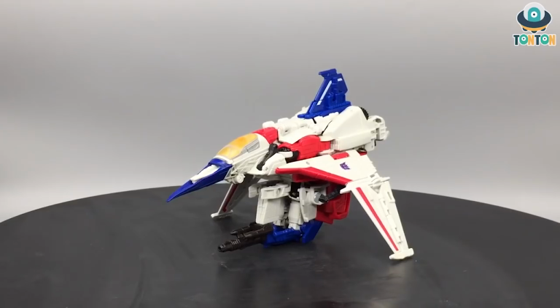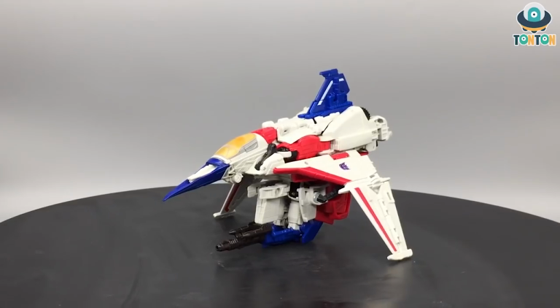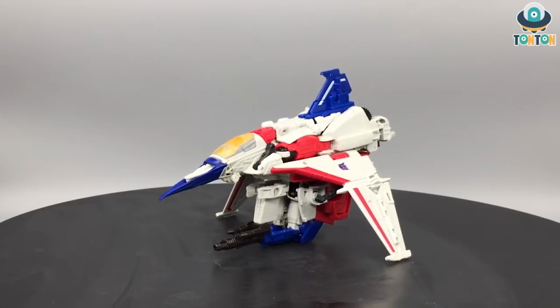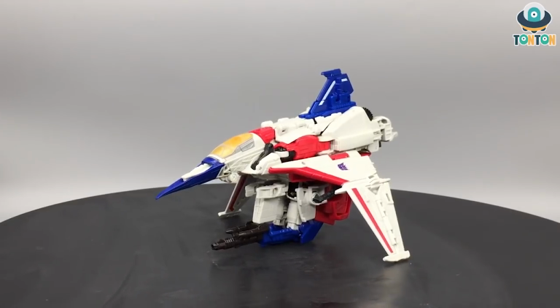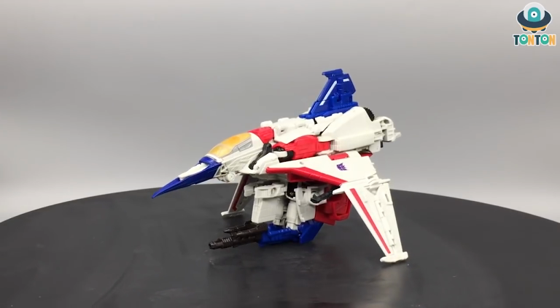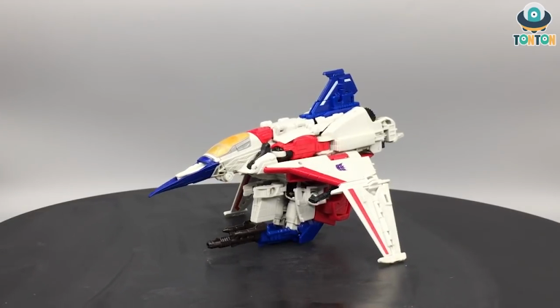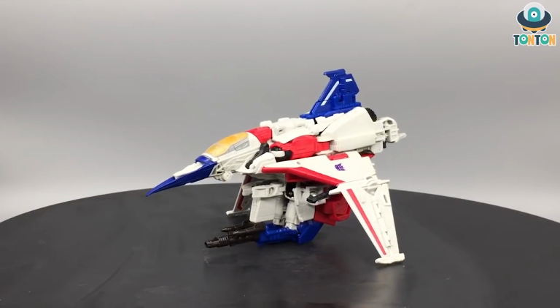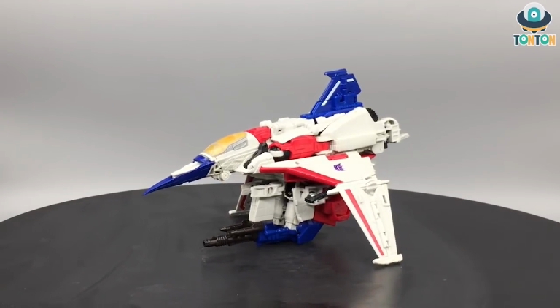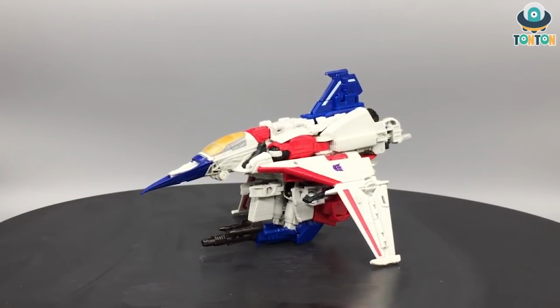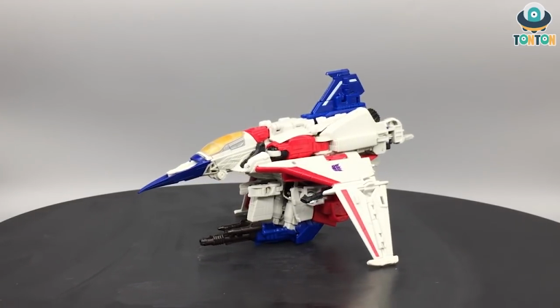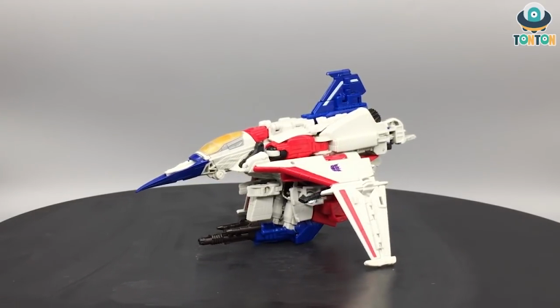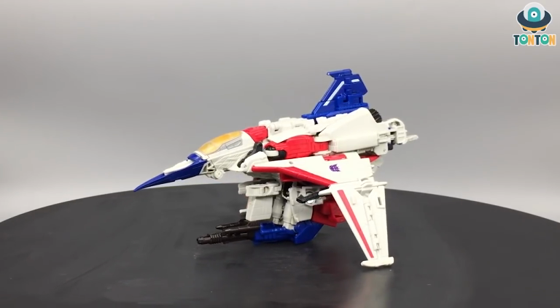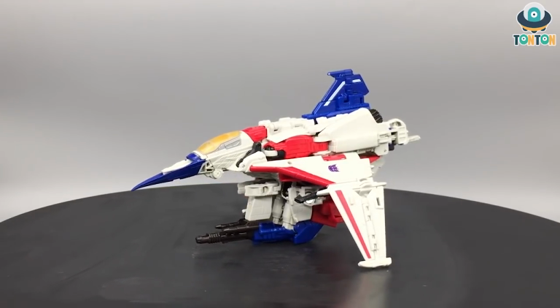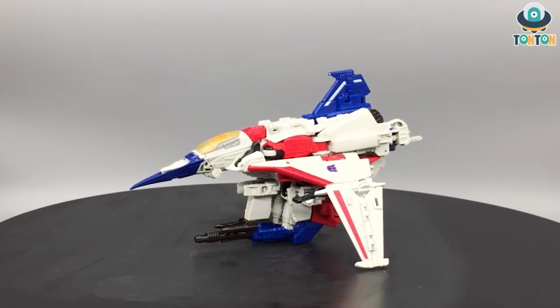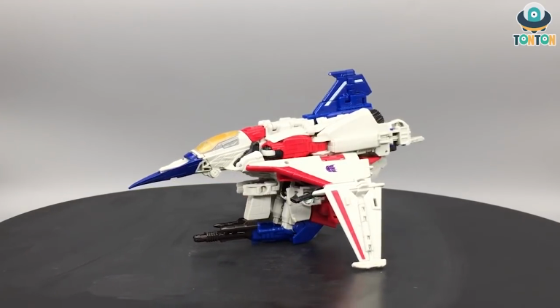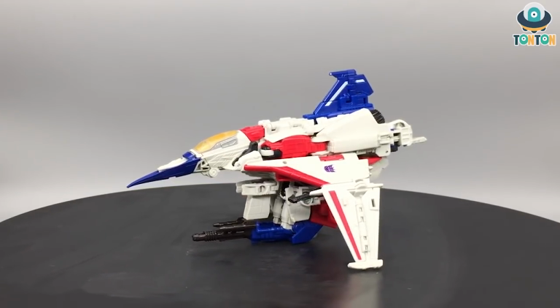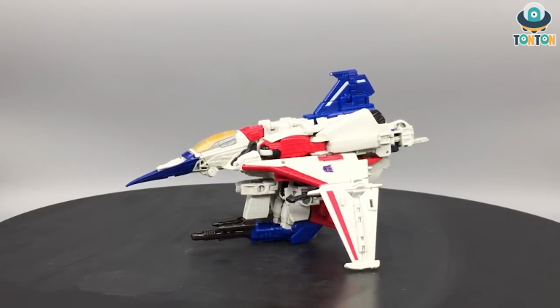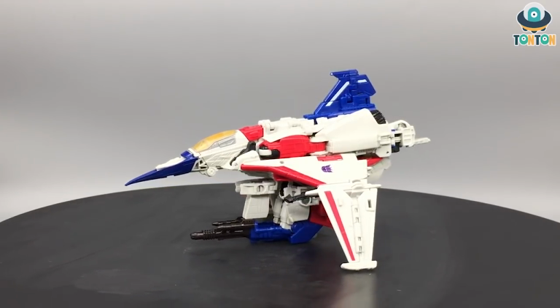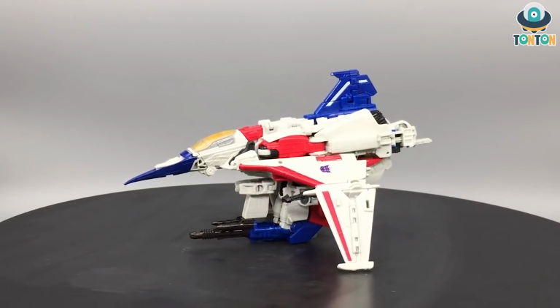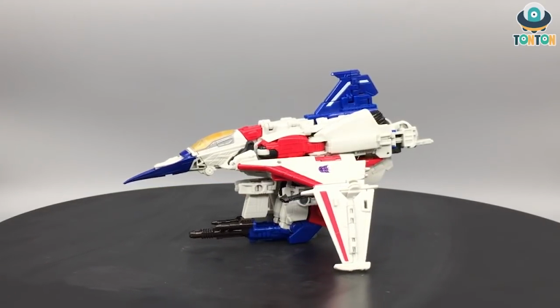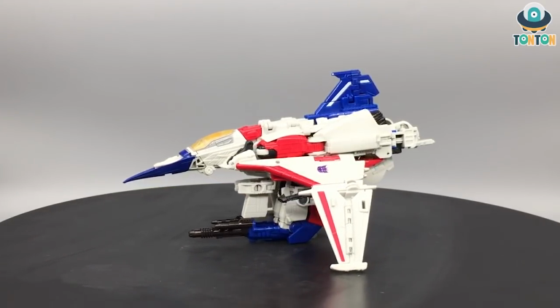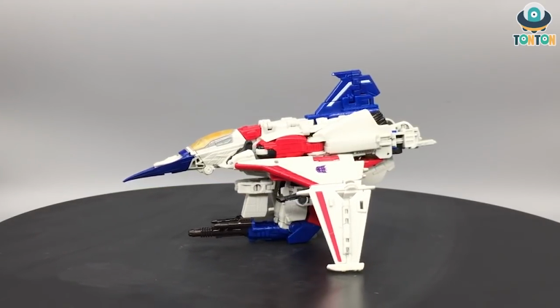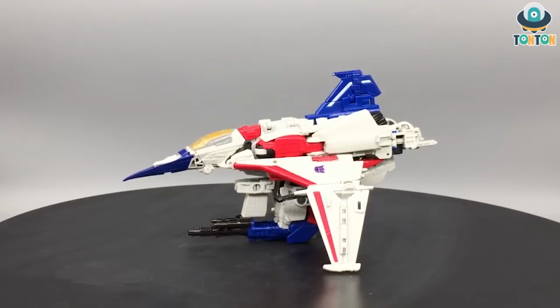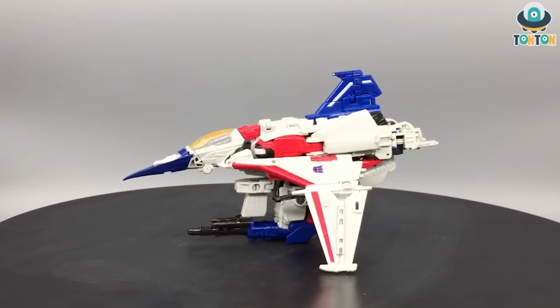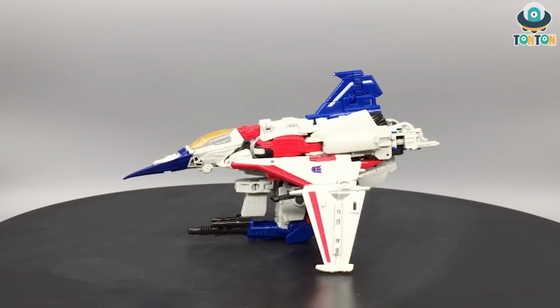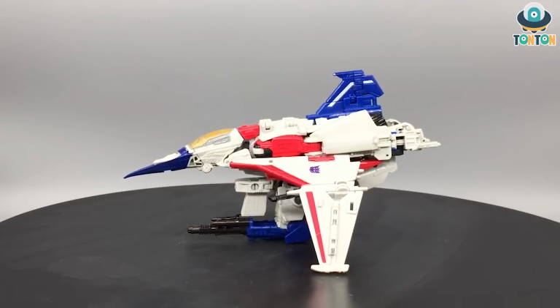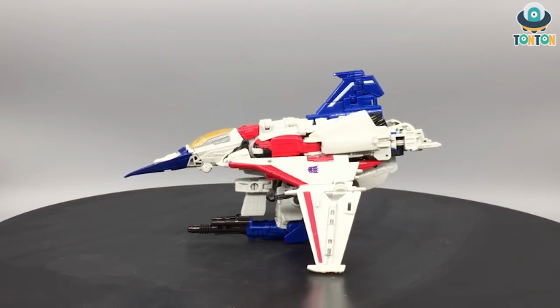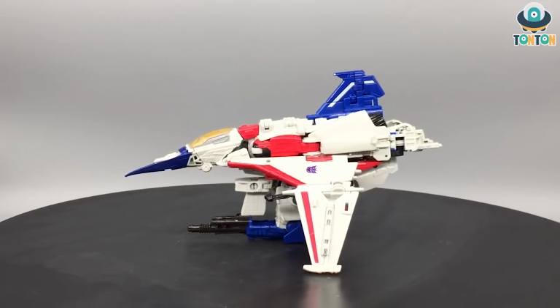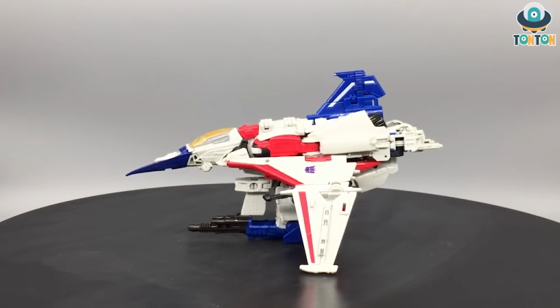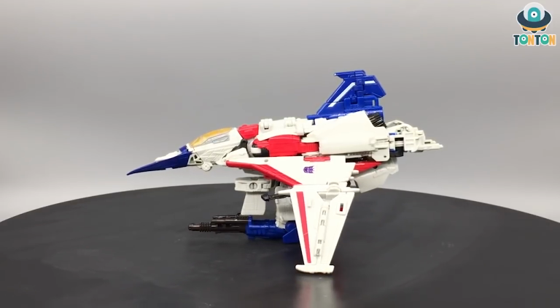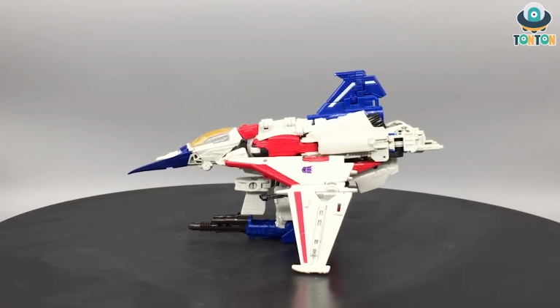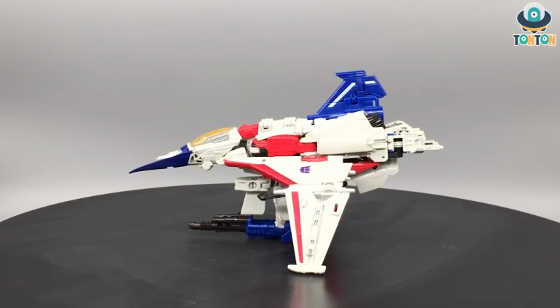Hey, what's up guys, this is Thanh Thanh here and welcome back to my channel. Today I have brand new figures to show you.